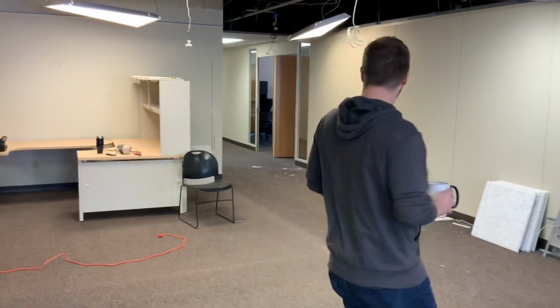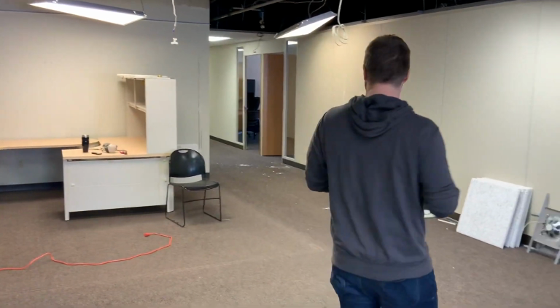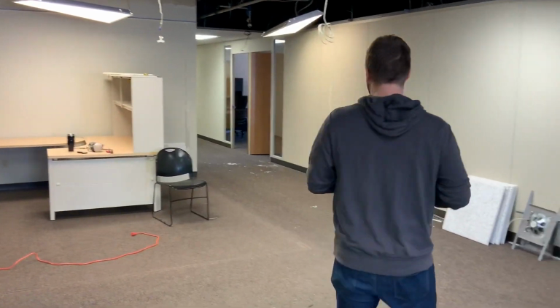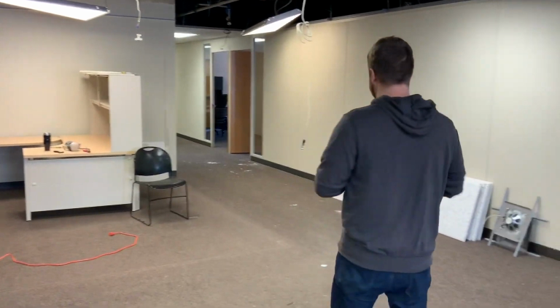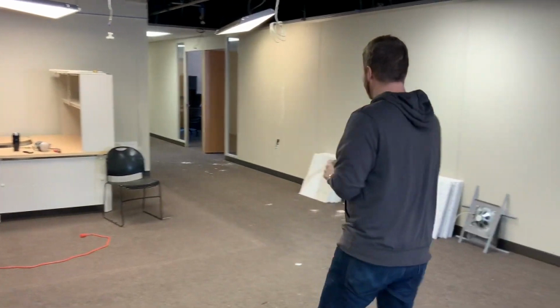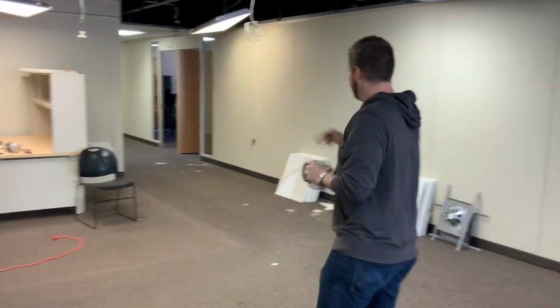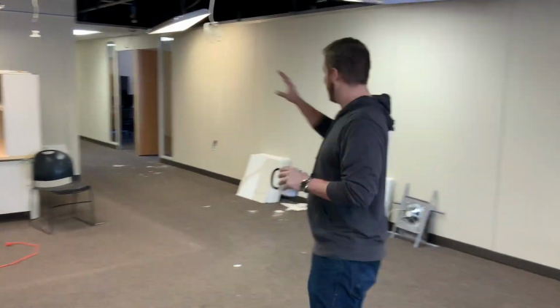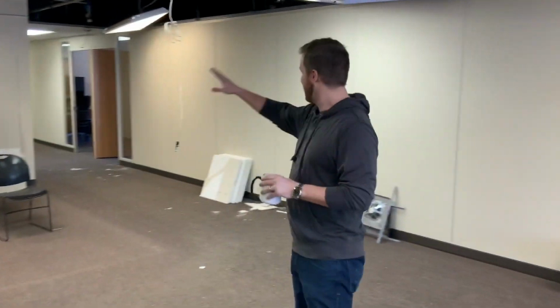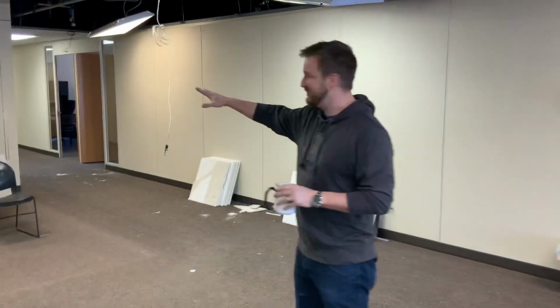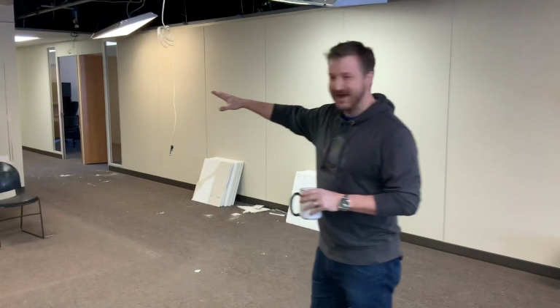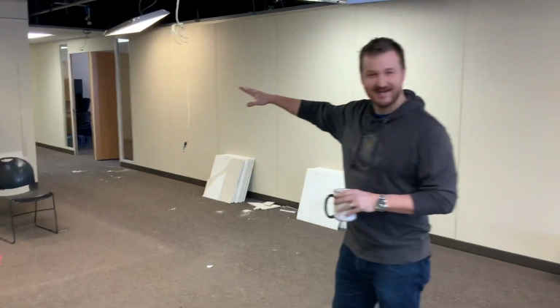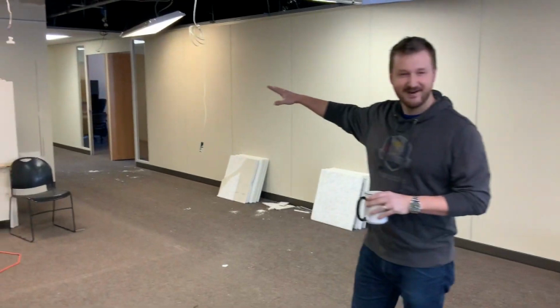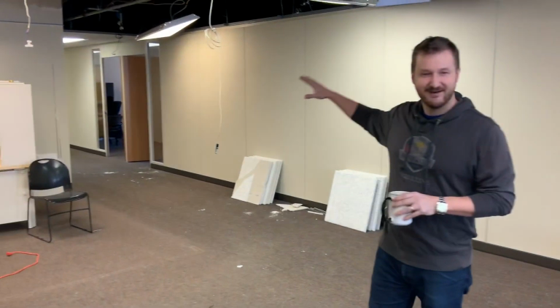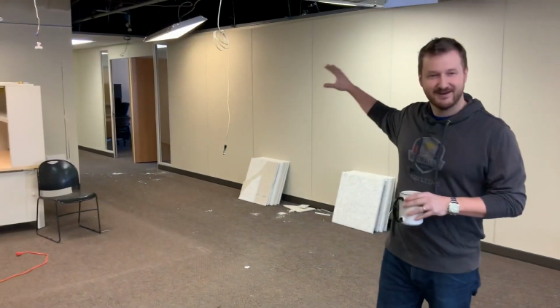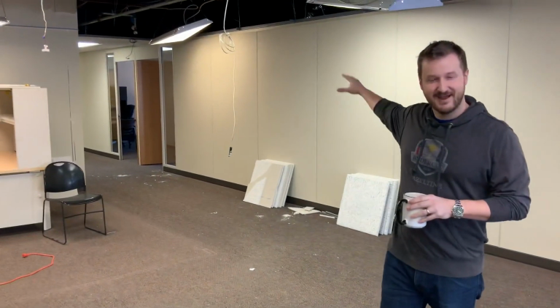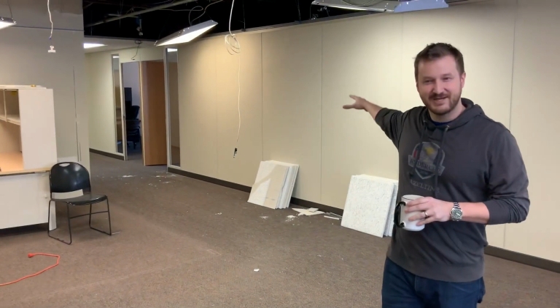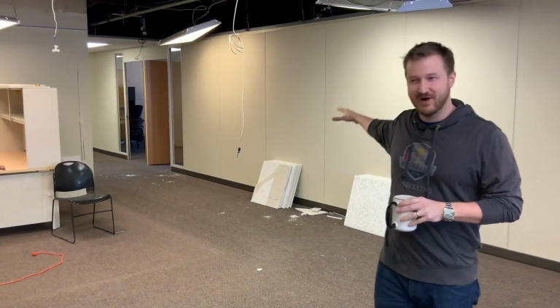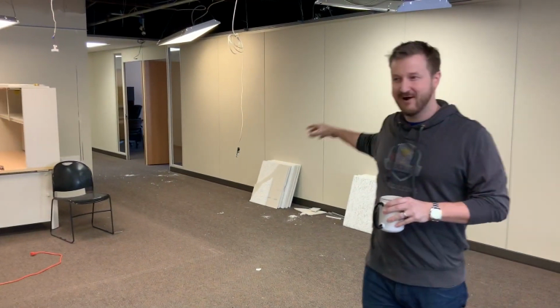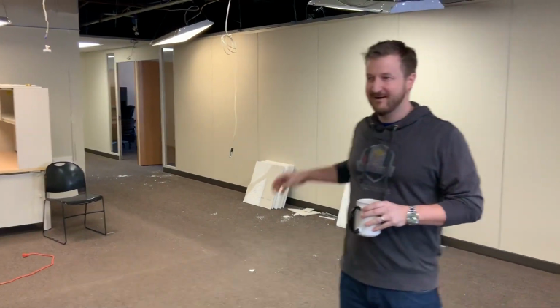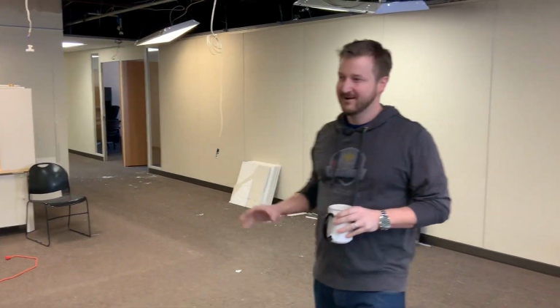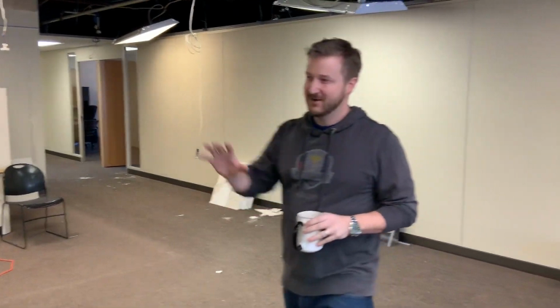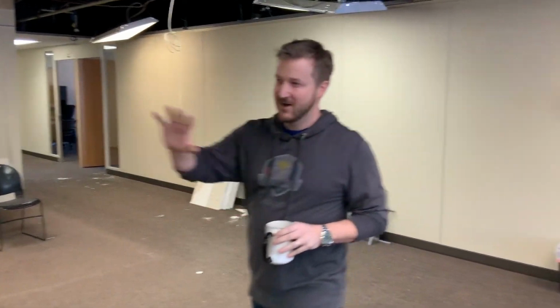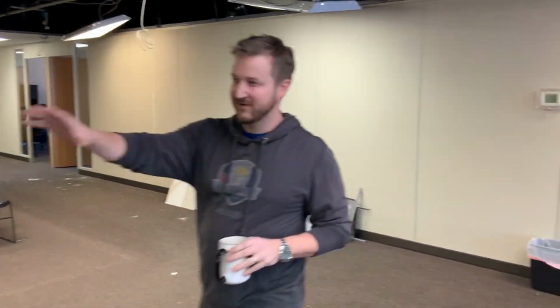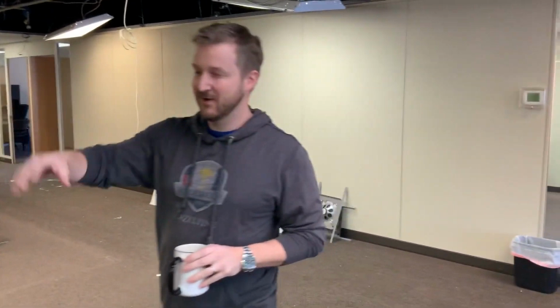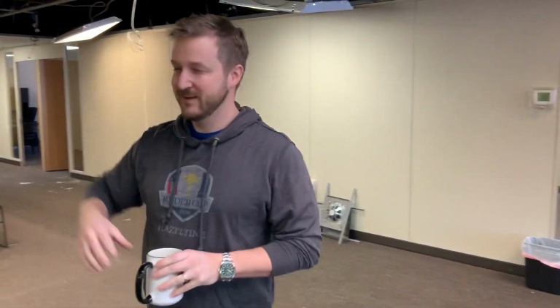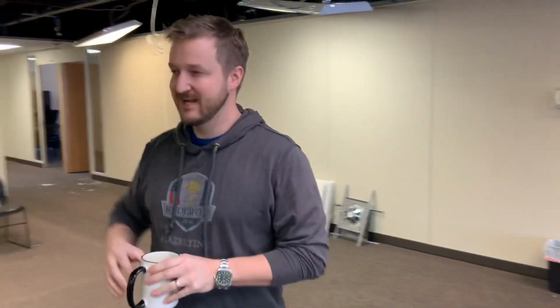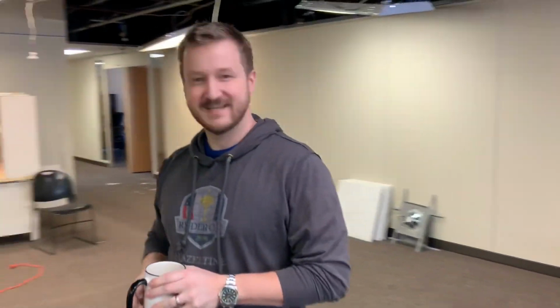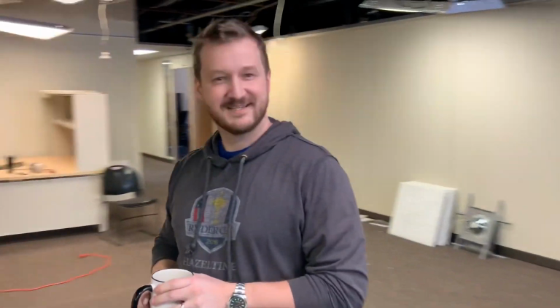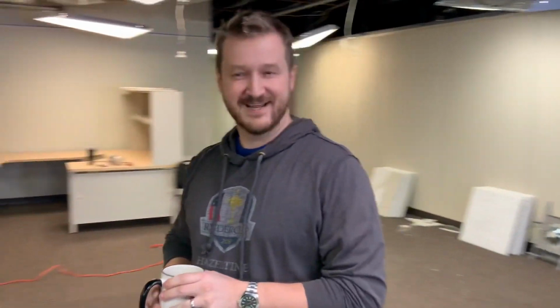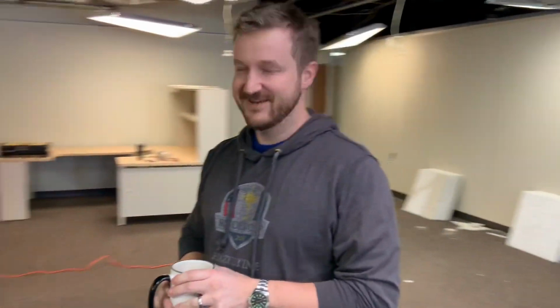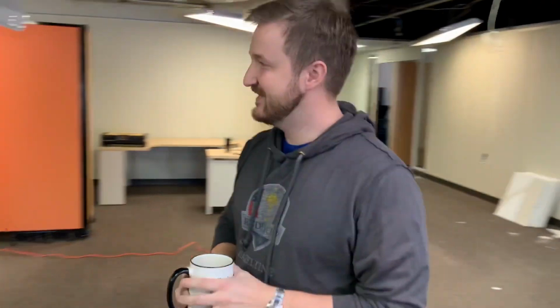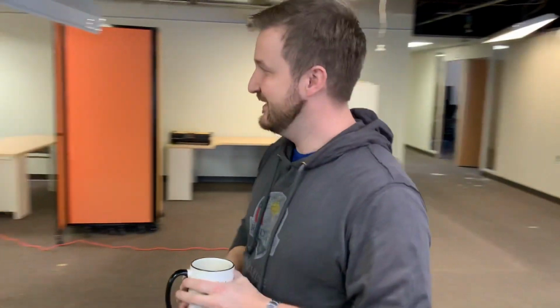We have a boardroom back here, HR, over here with the inside sales team.